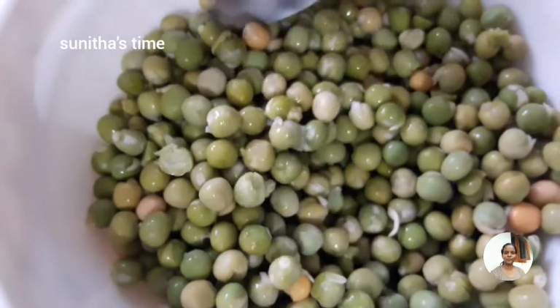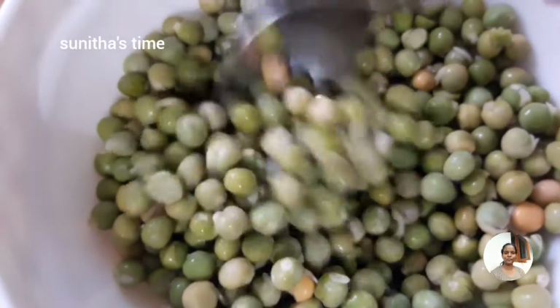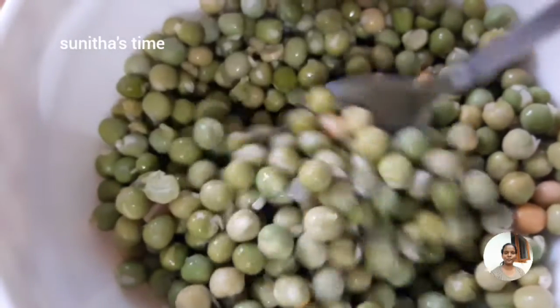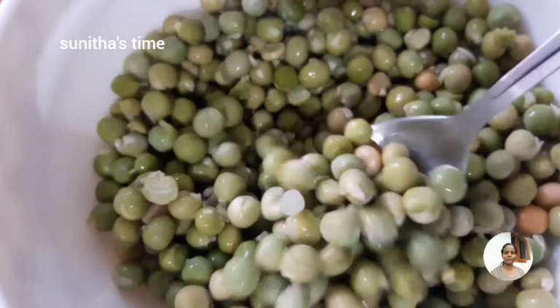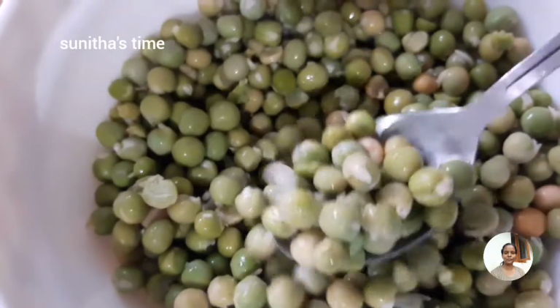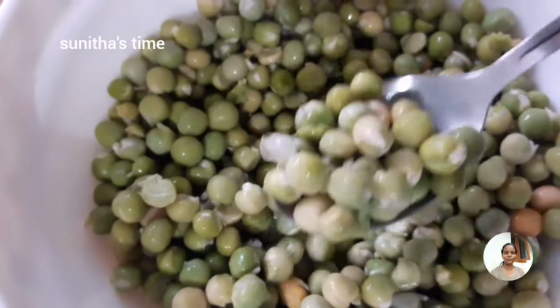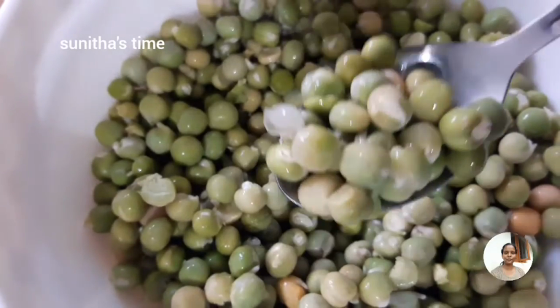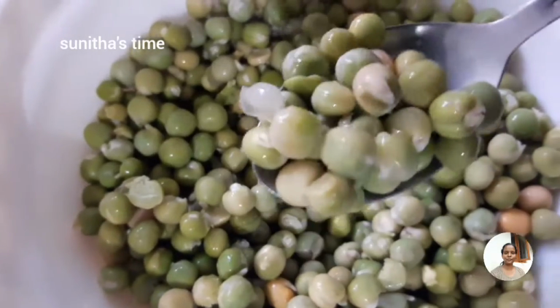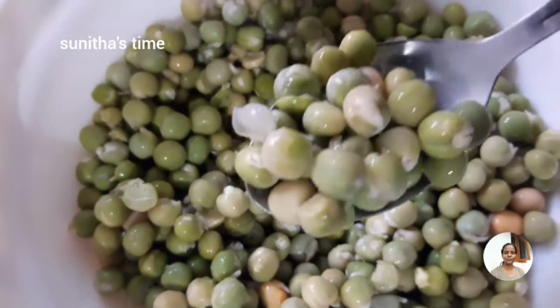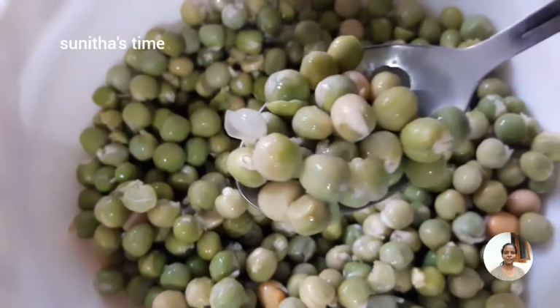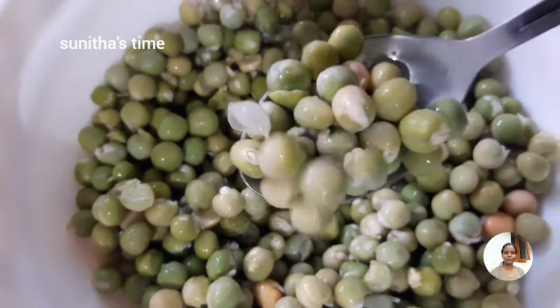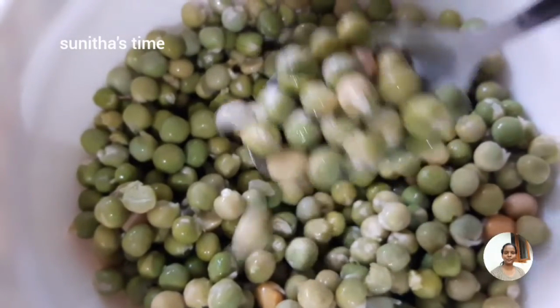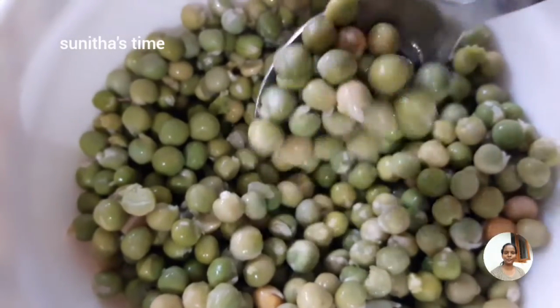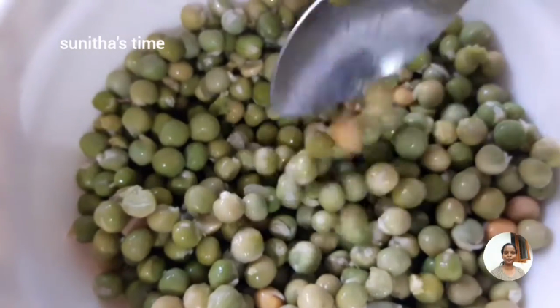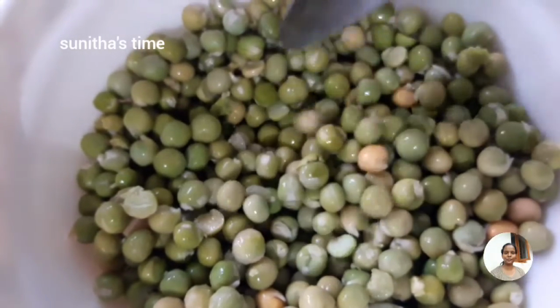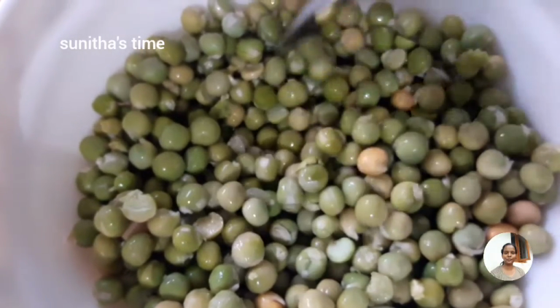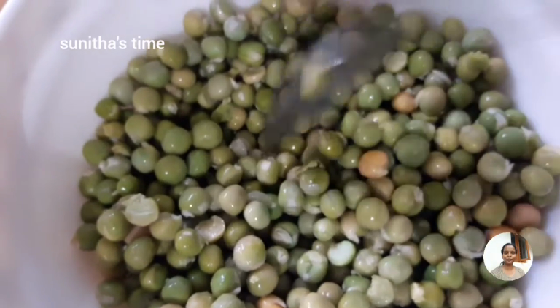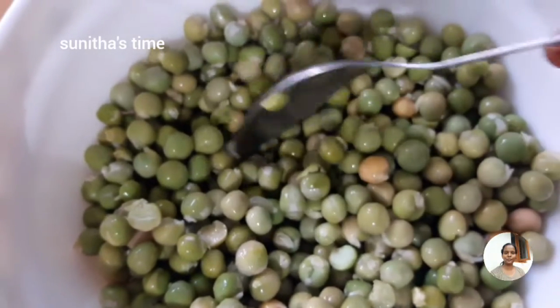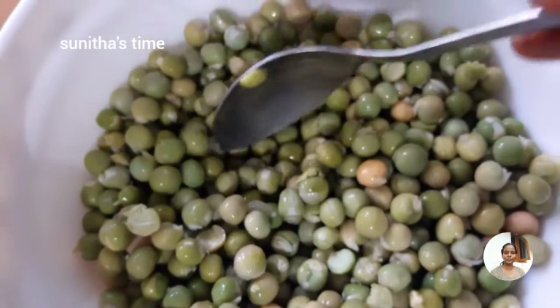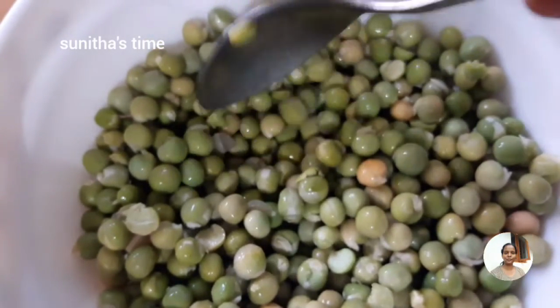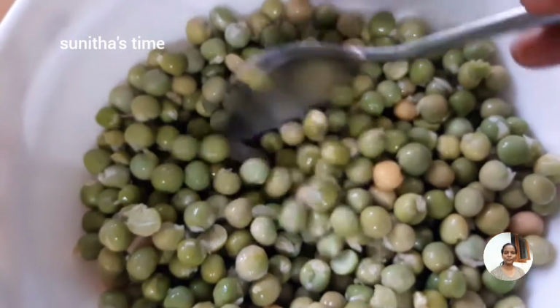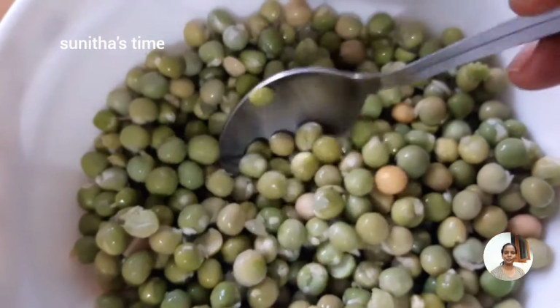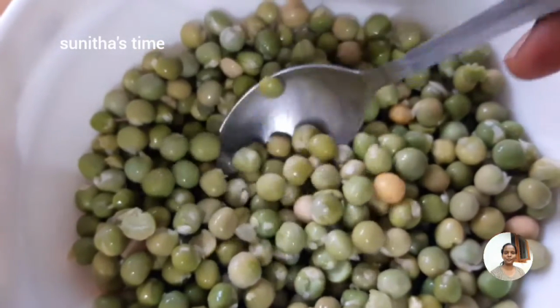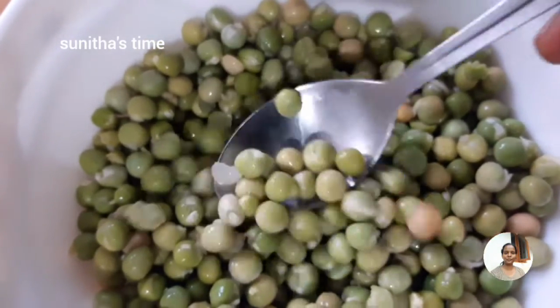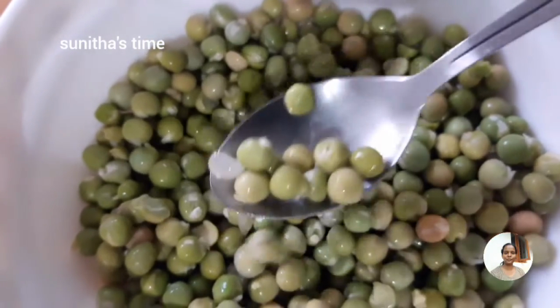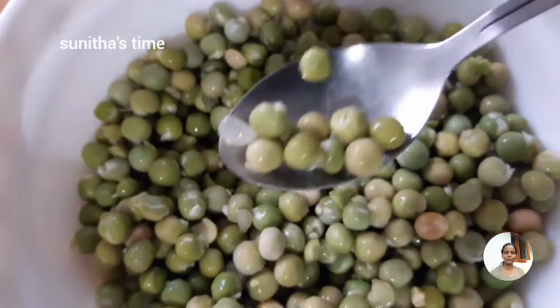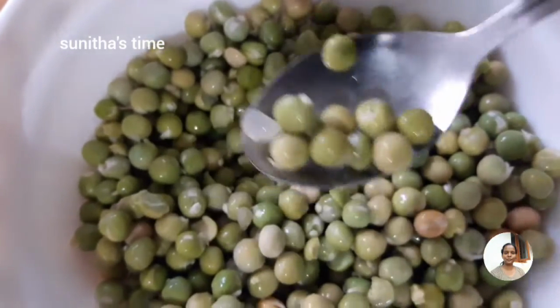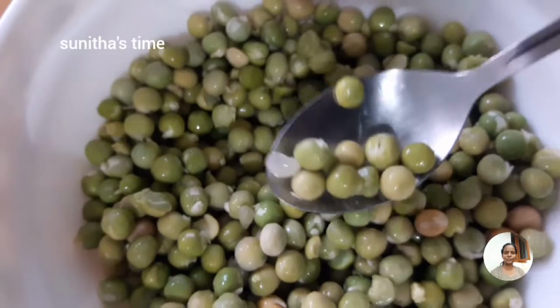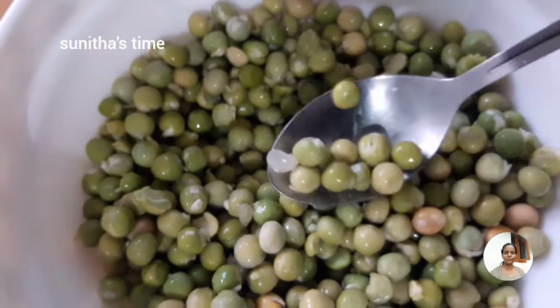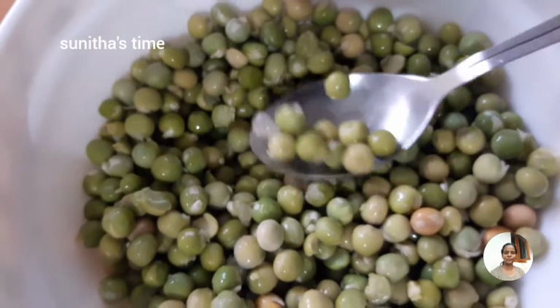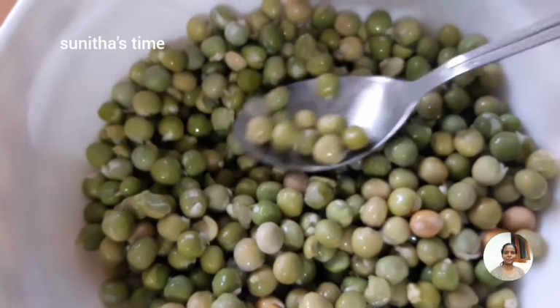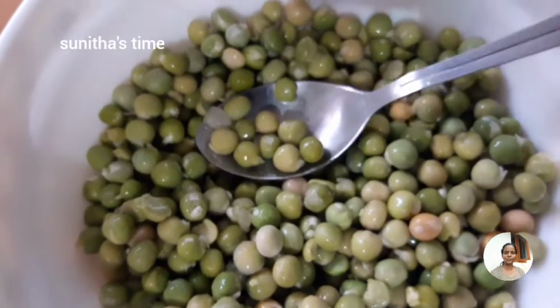This green peas dish is a nice piece of it.